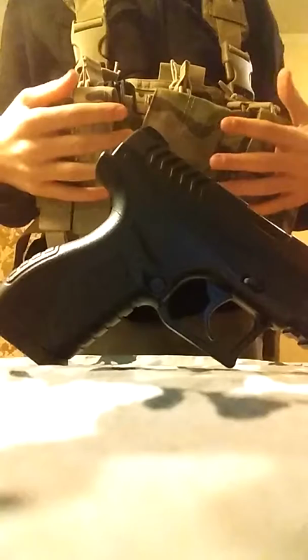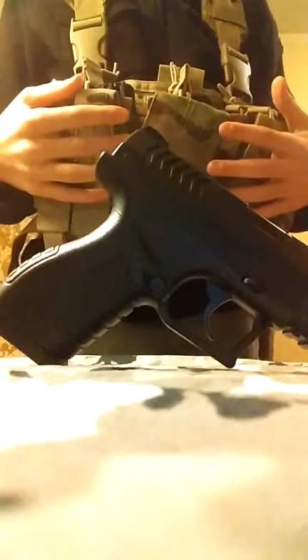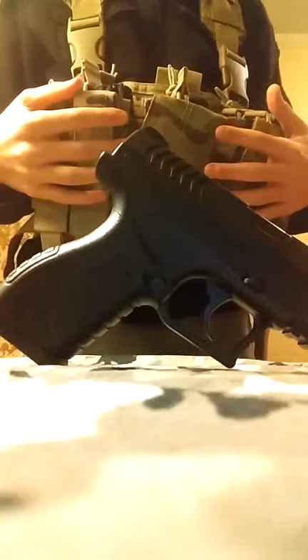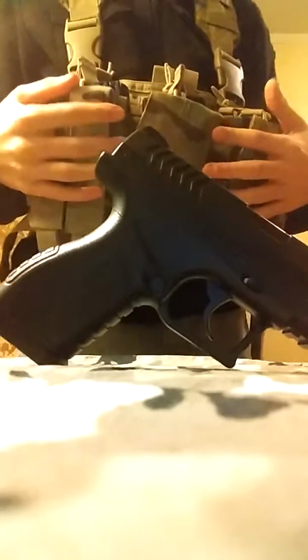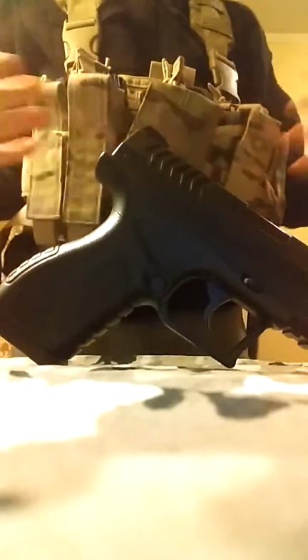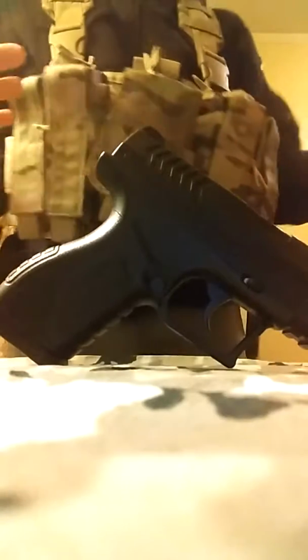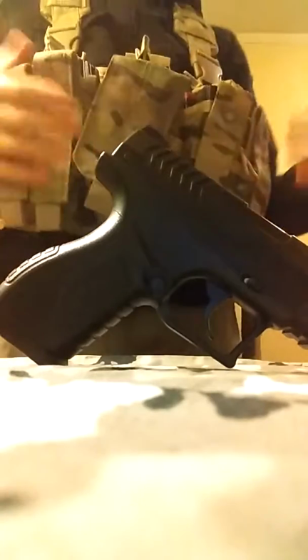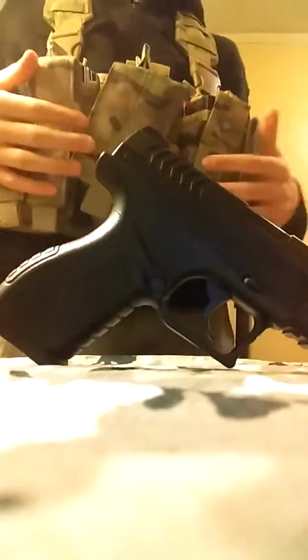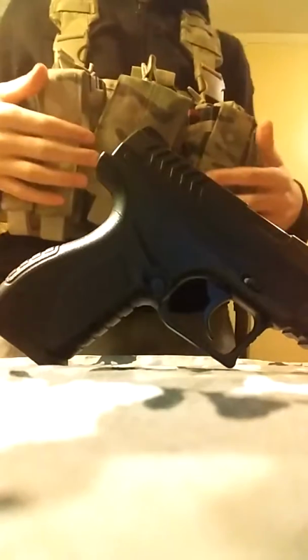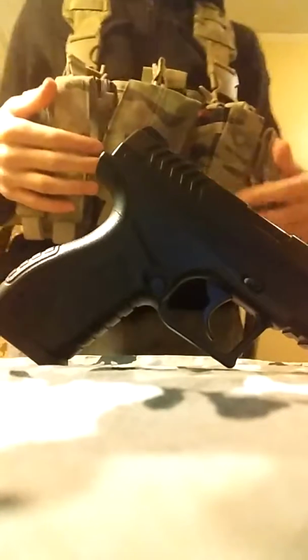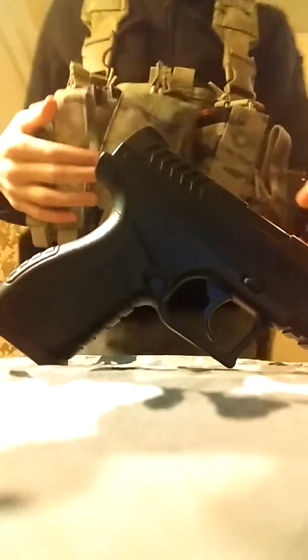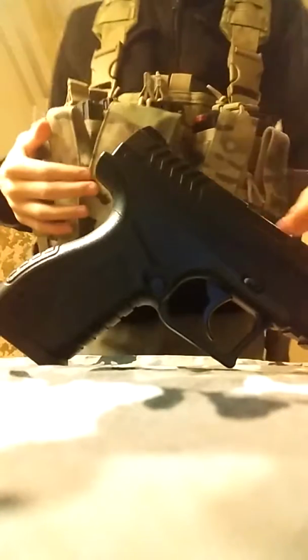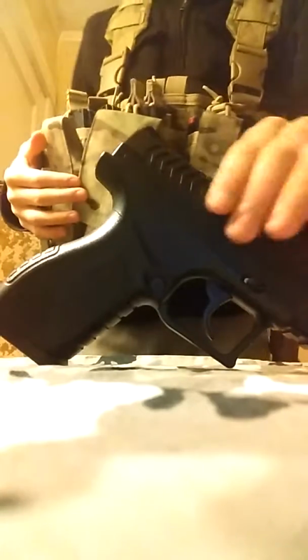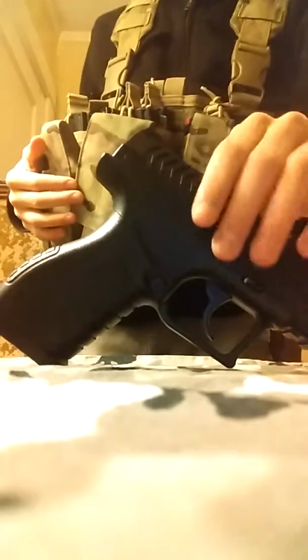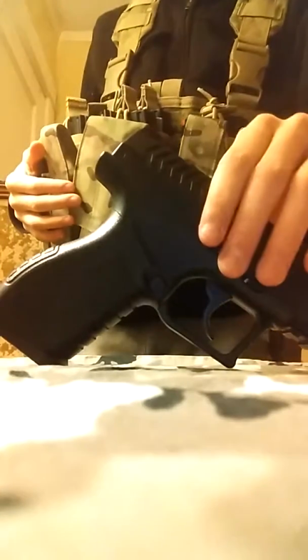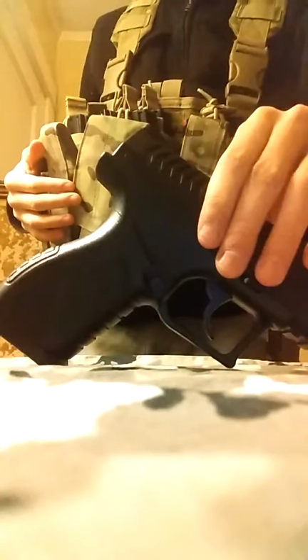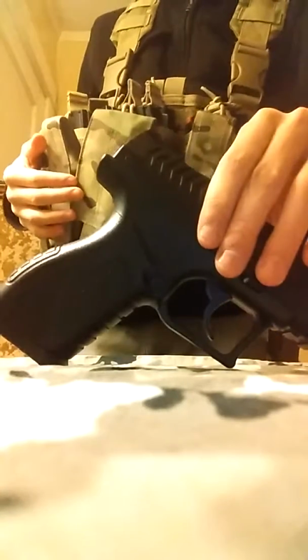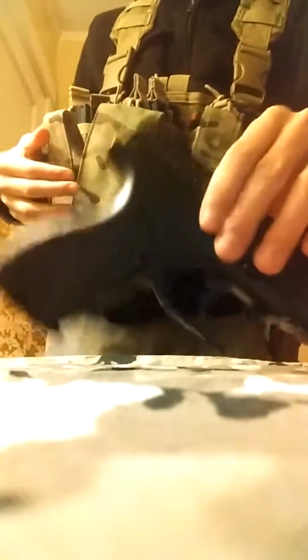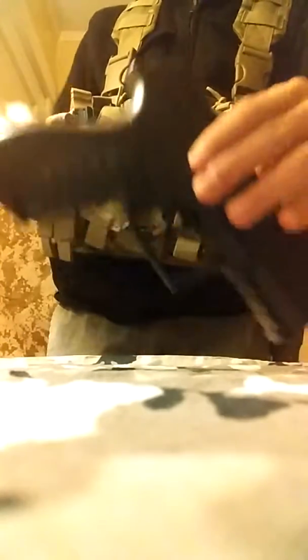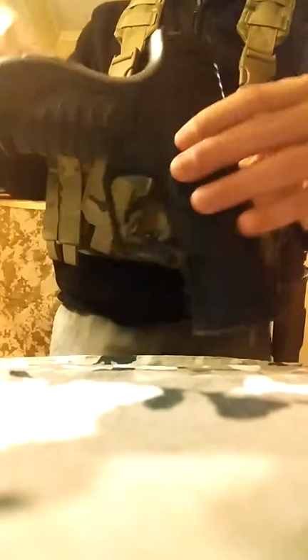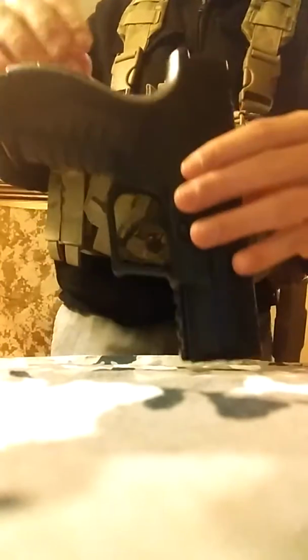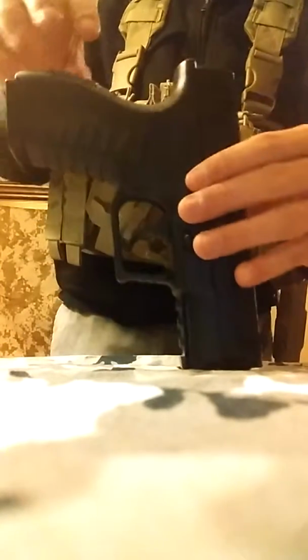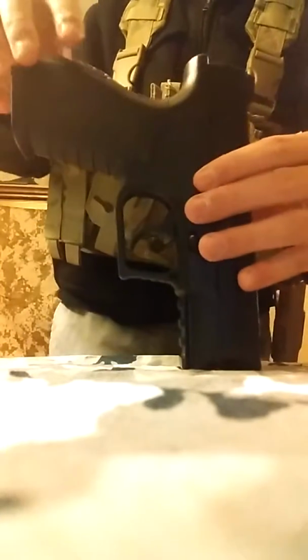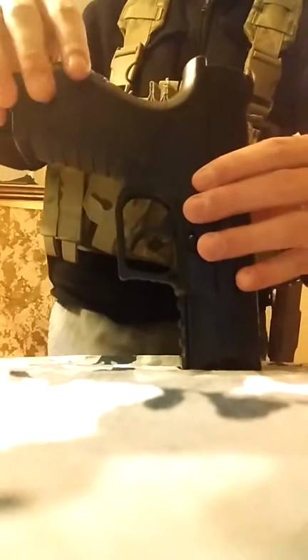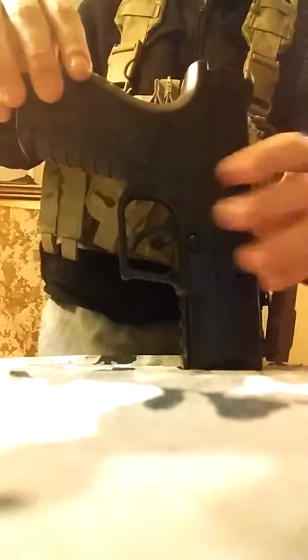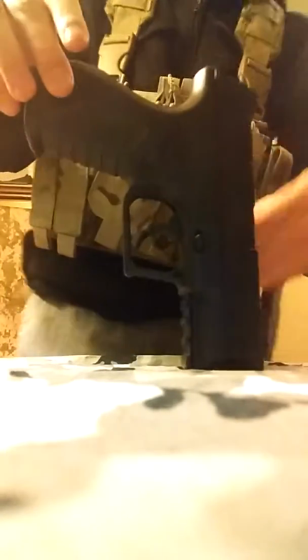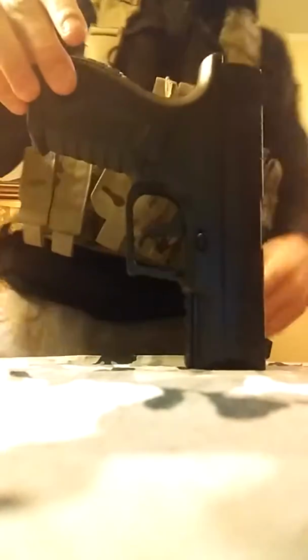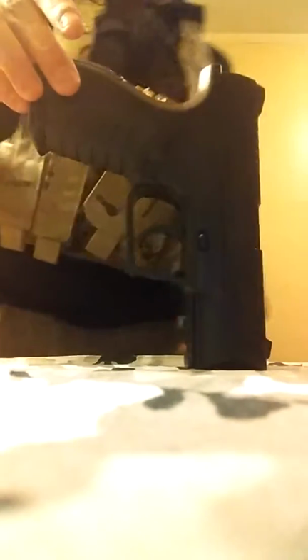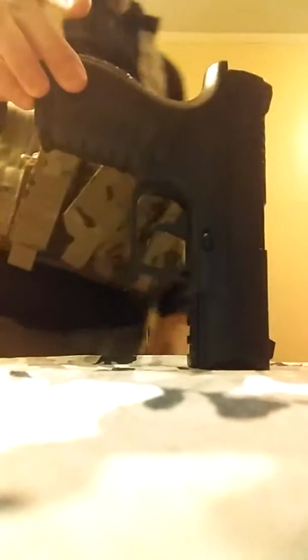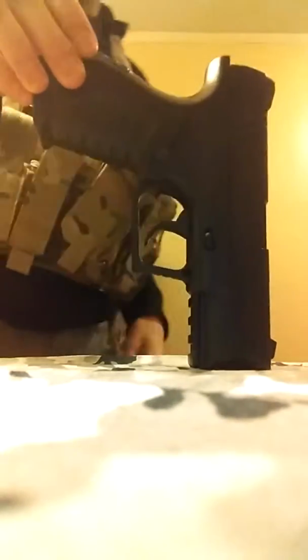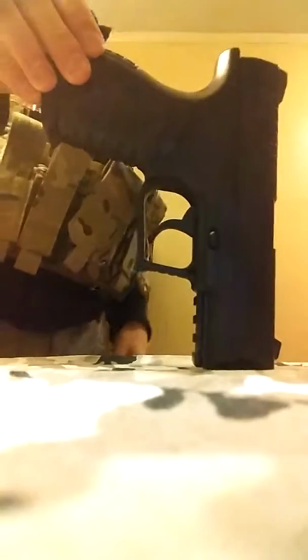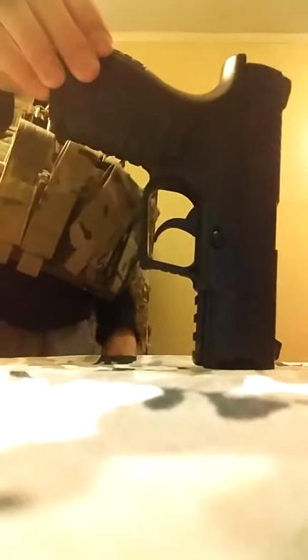Welcome back to another review on my channel. Today I'm going to be doing the XPG air pistol review.